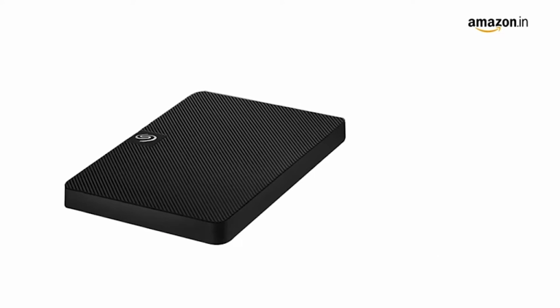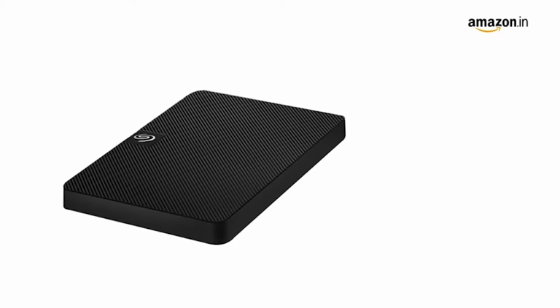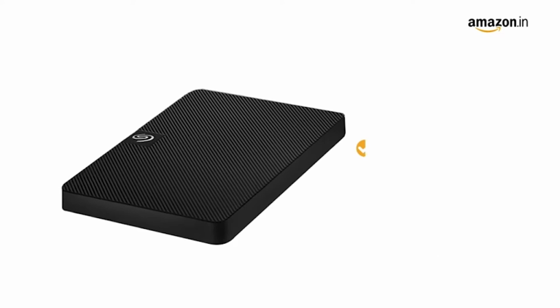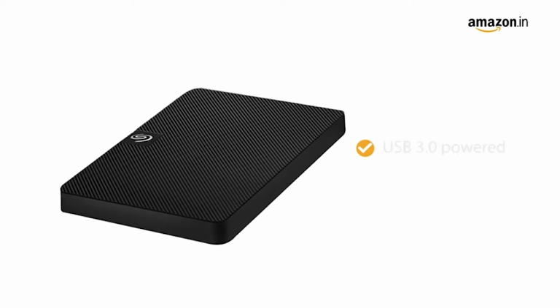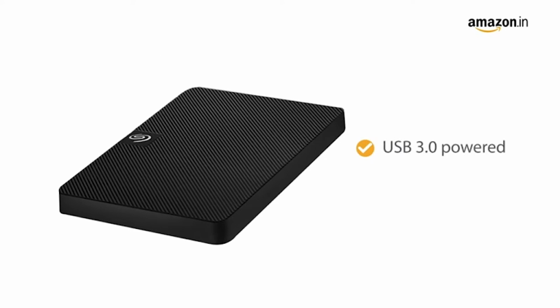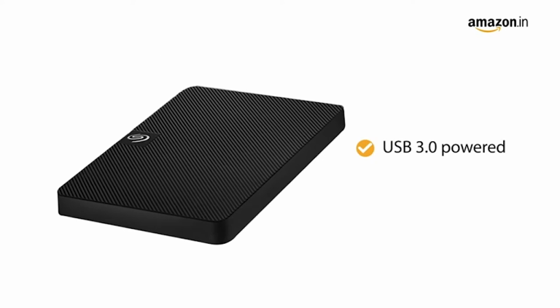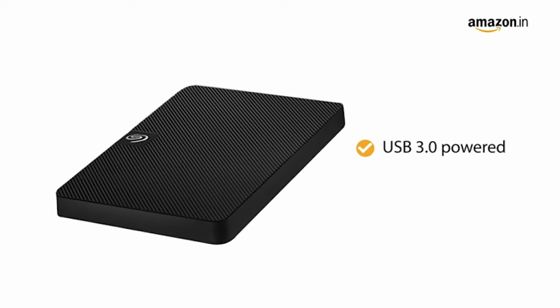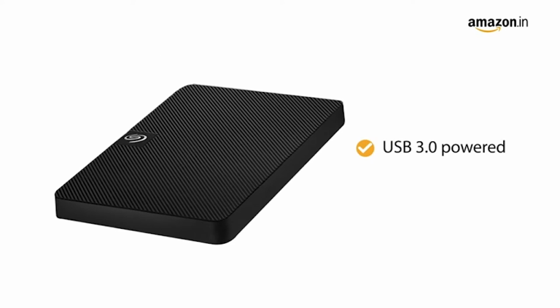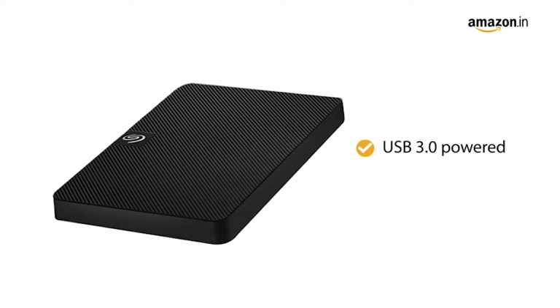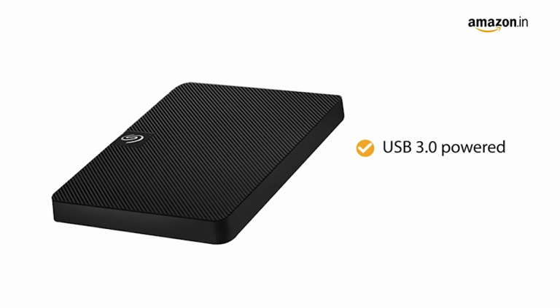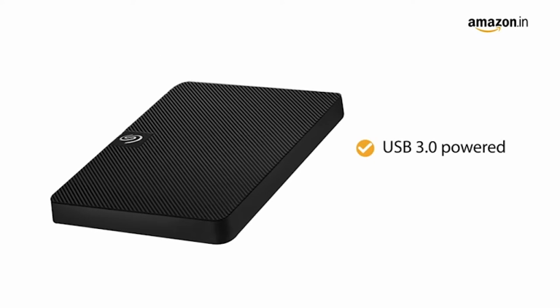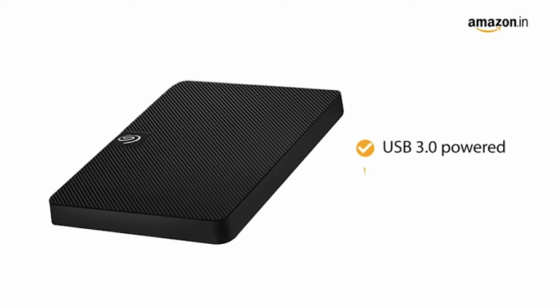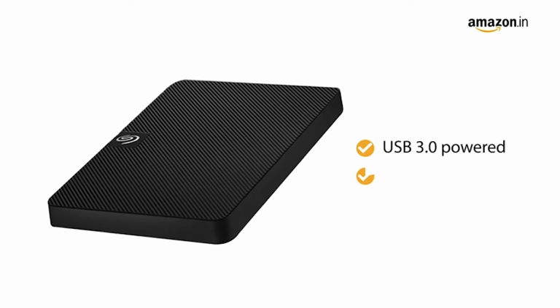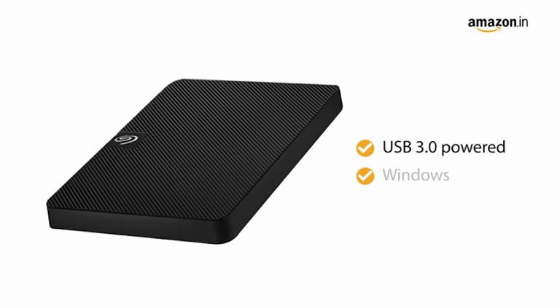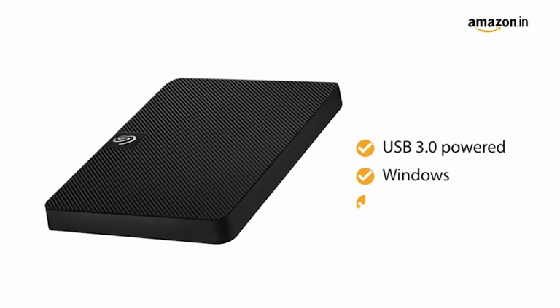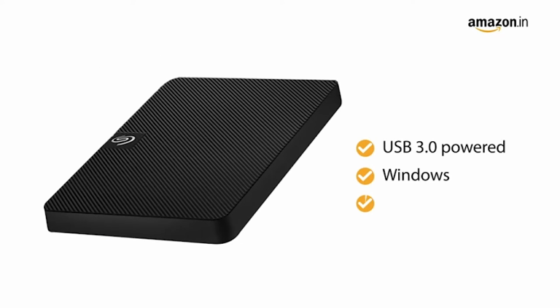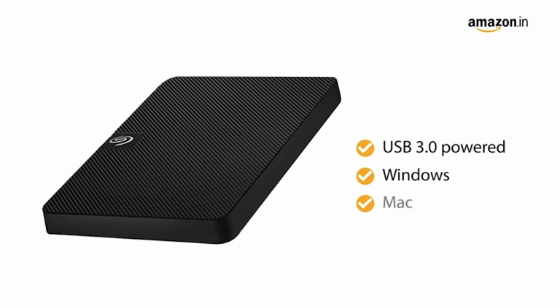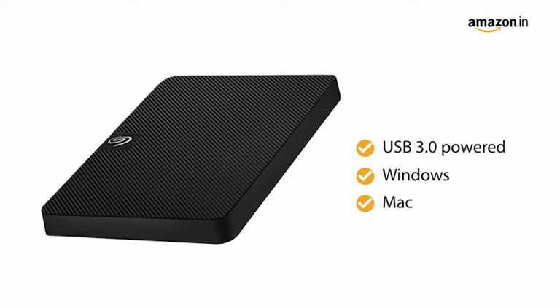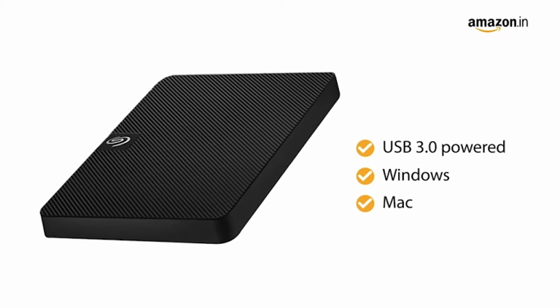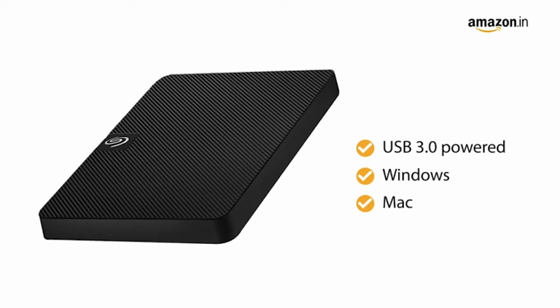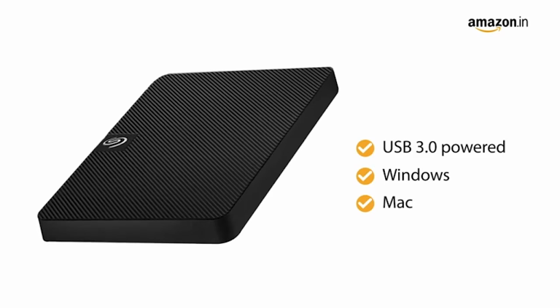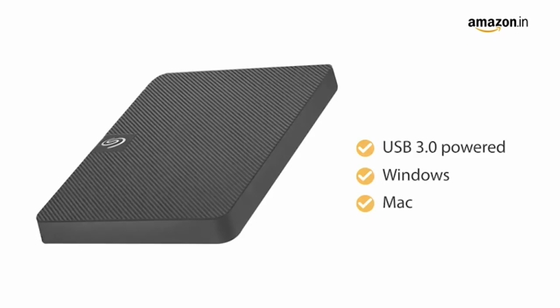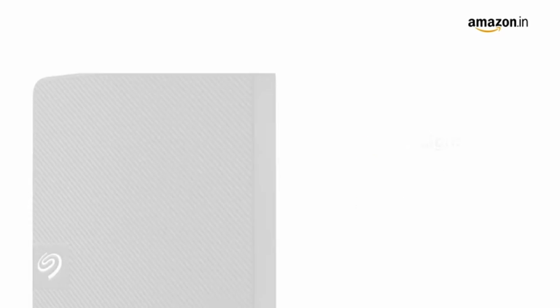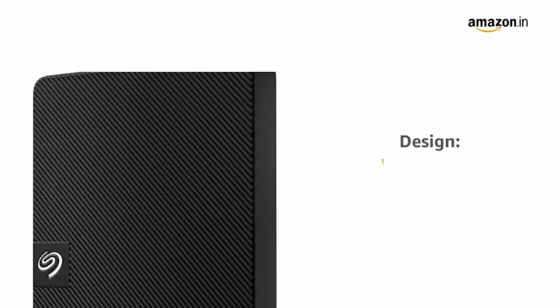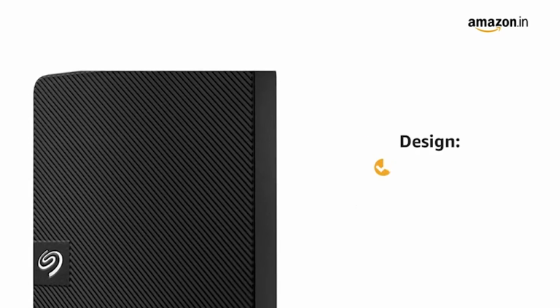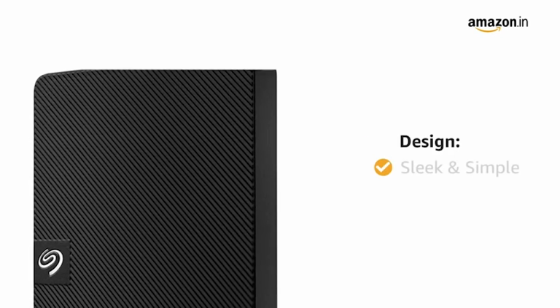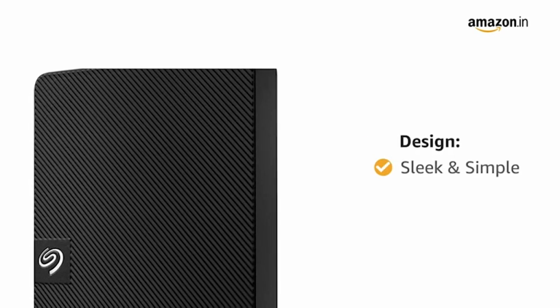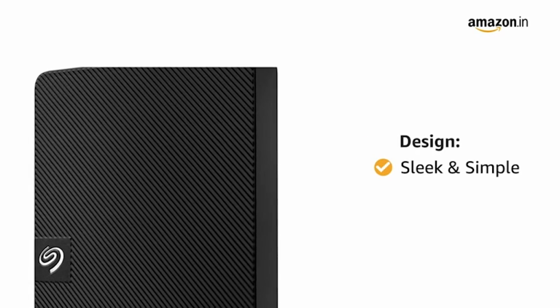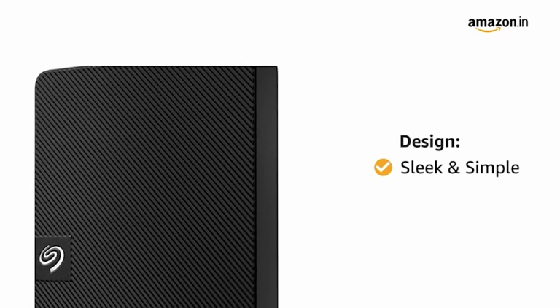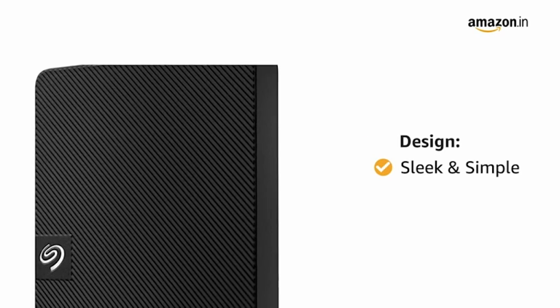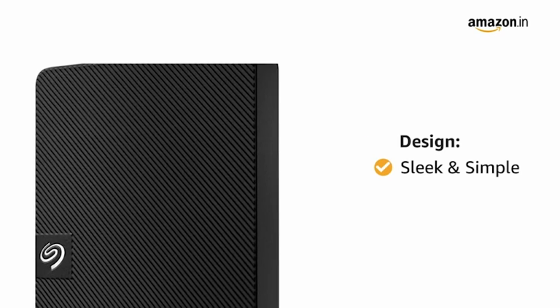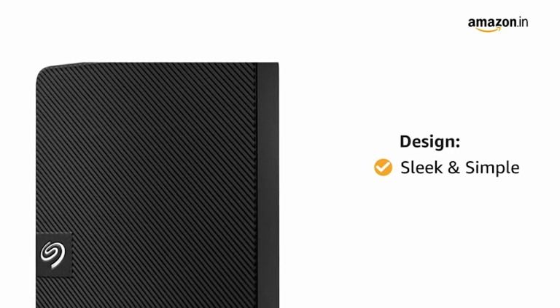This device is USB 3.0 powered and compatible with Windows and Mac computers. The product comes with a sleek and simple design.